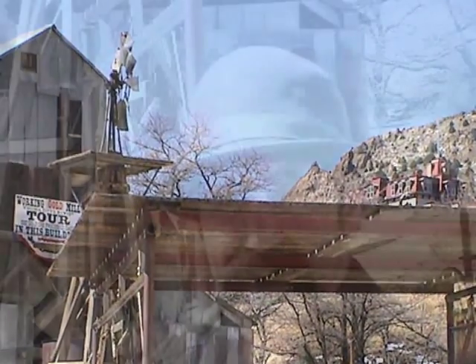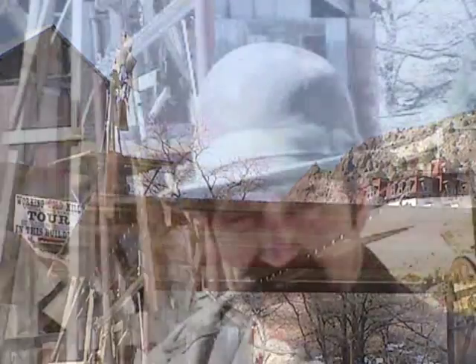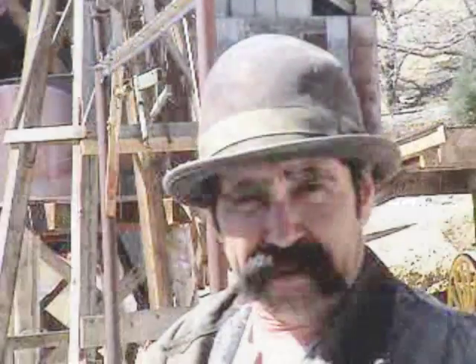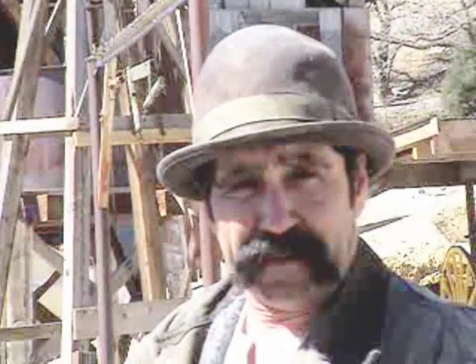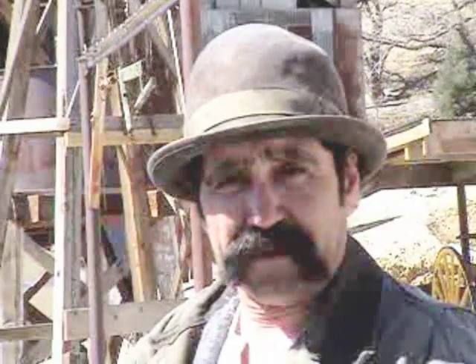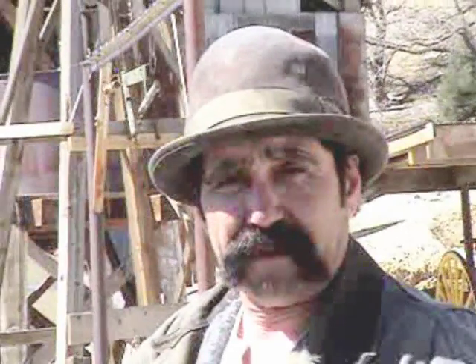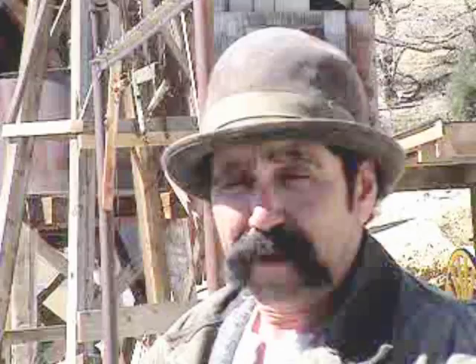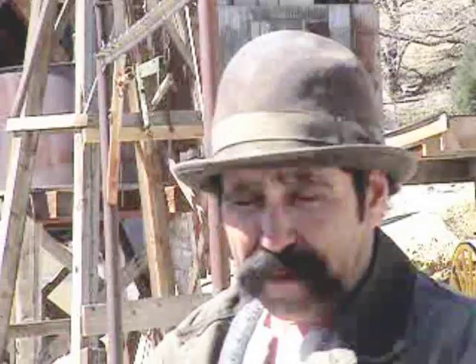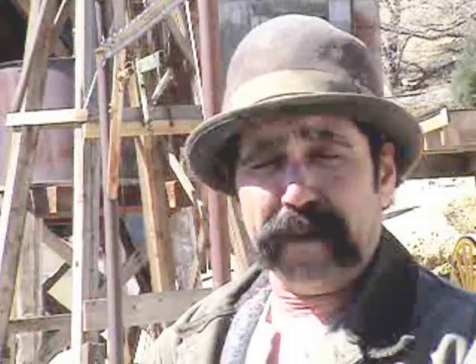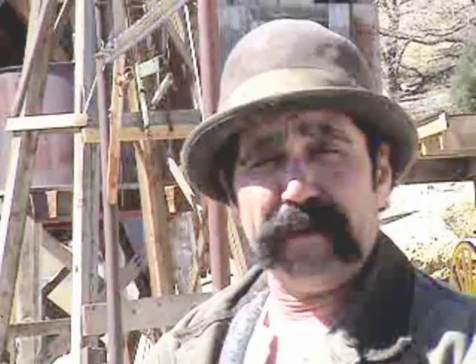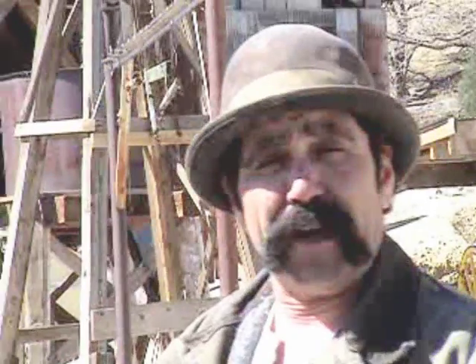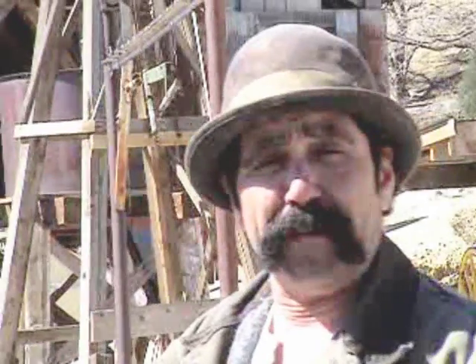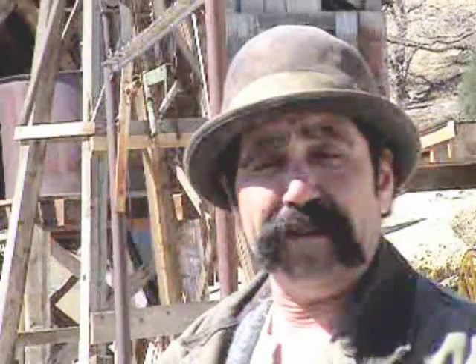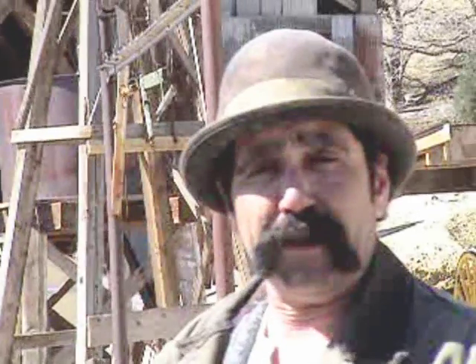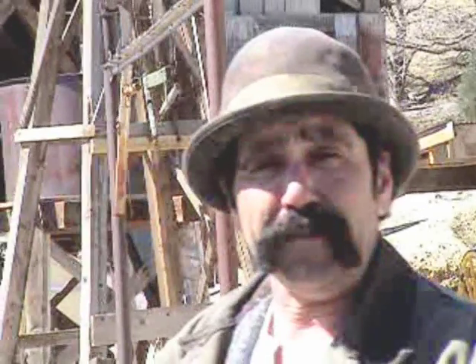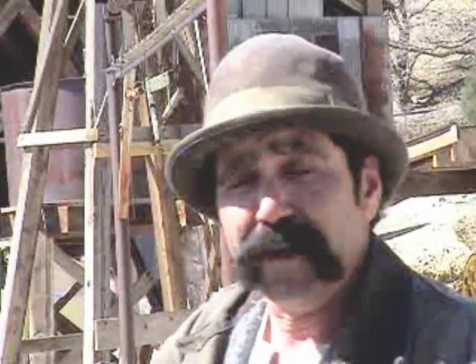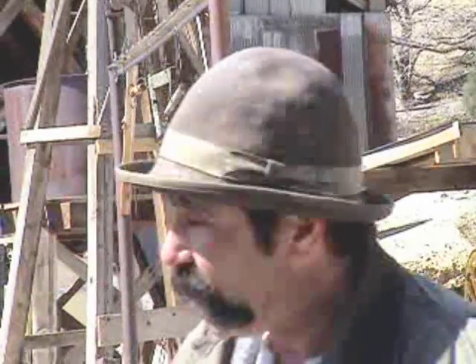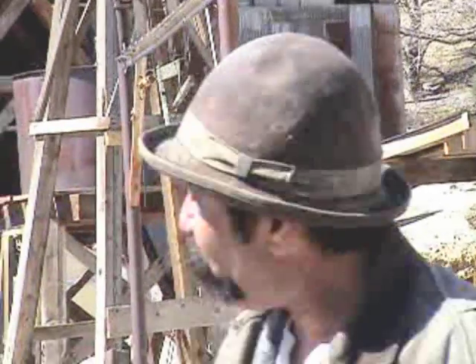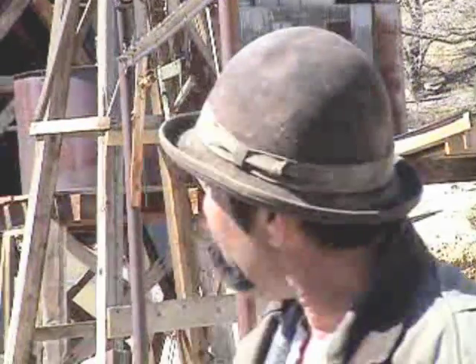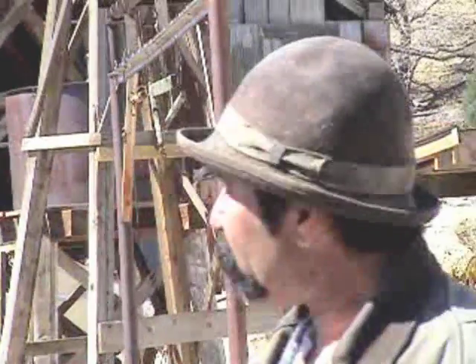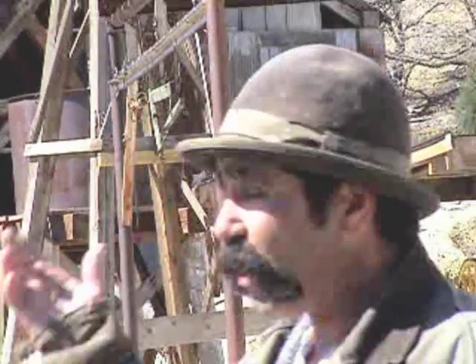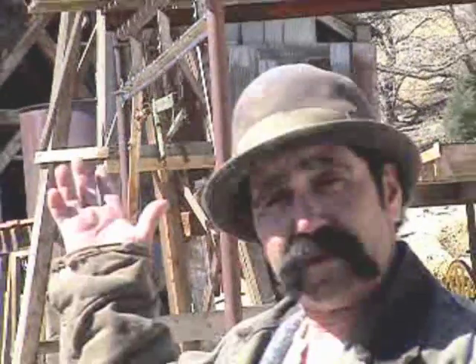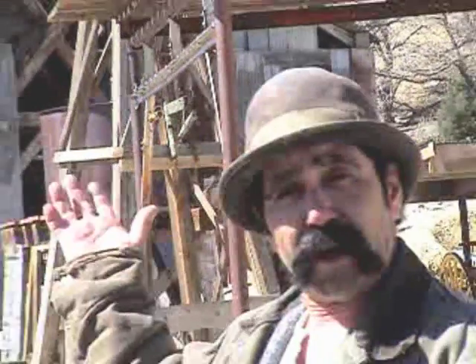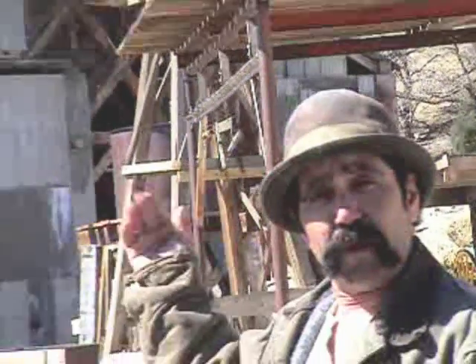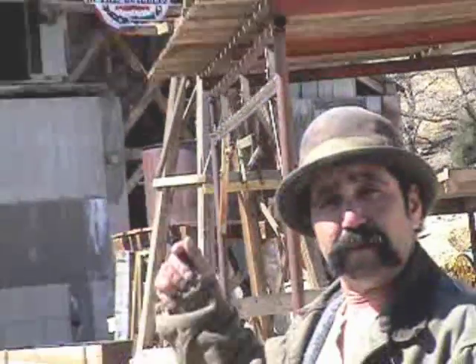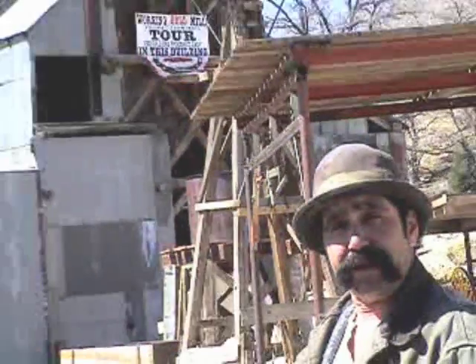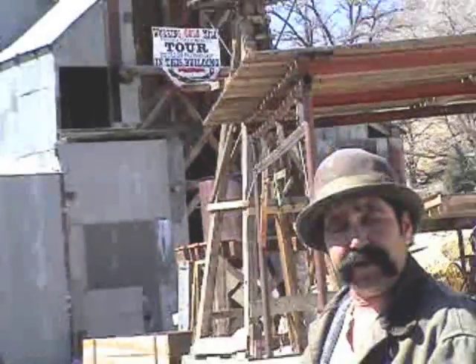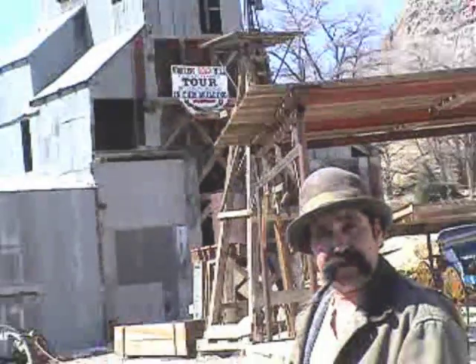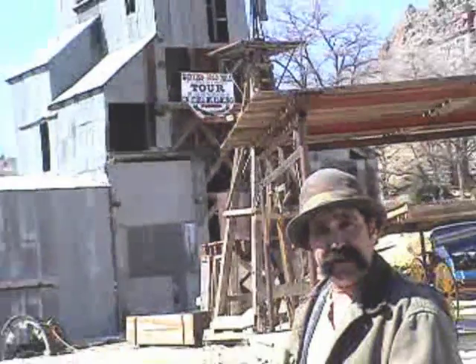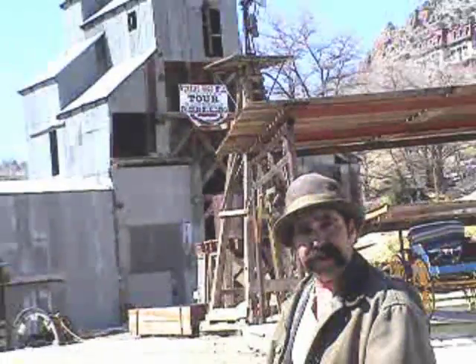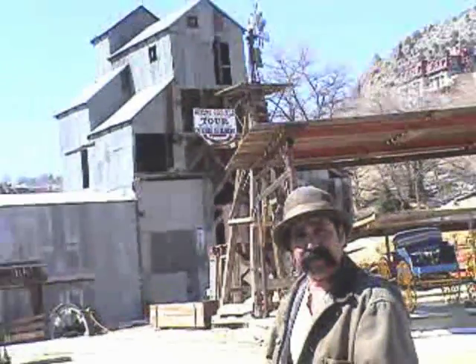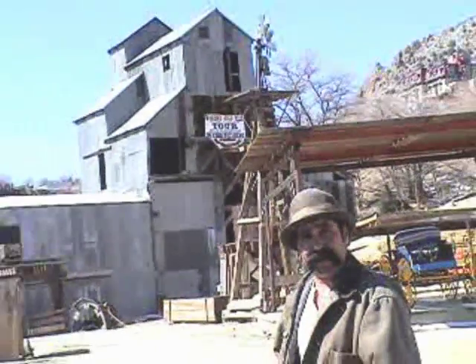Howdy folks, my name is Diamond Jim, and we're at the Comstock Gold Mill here in Virginia City.